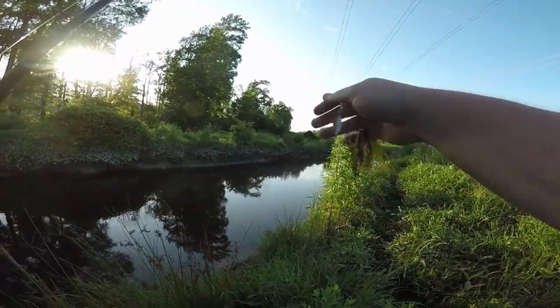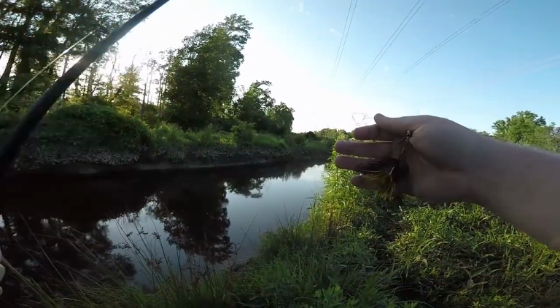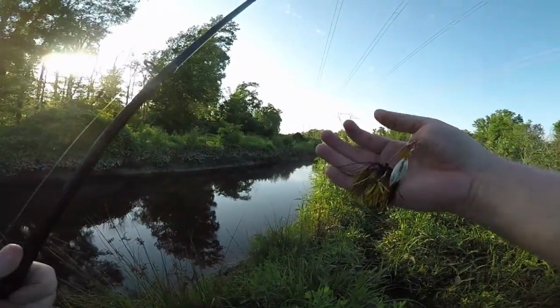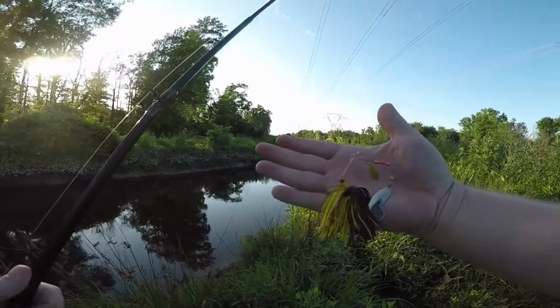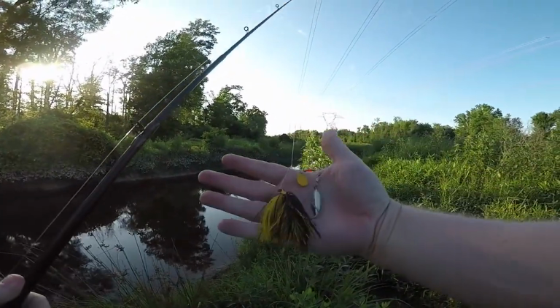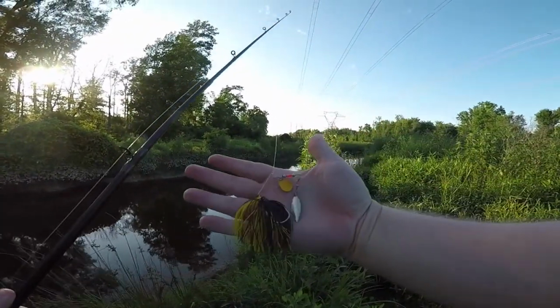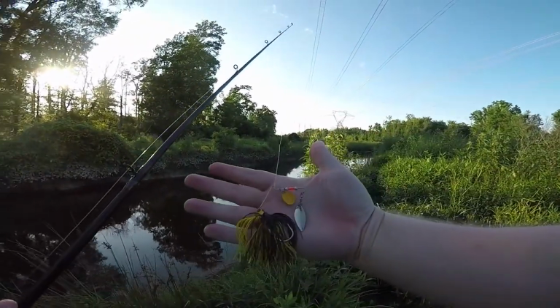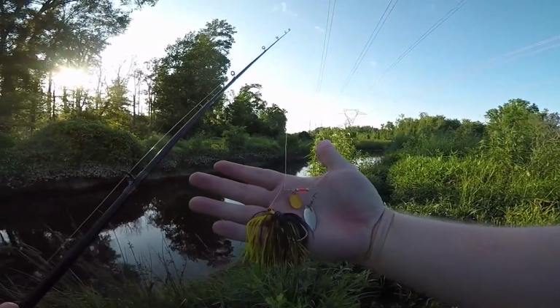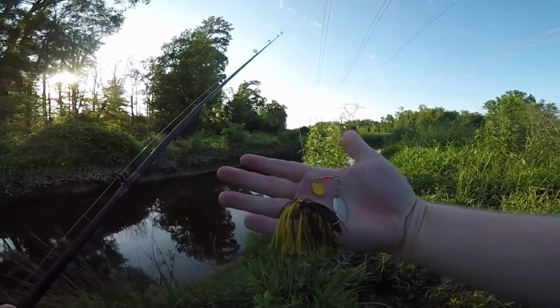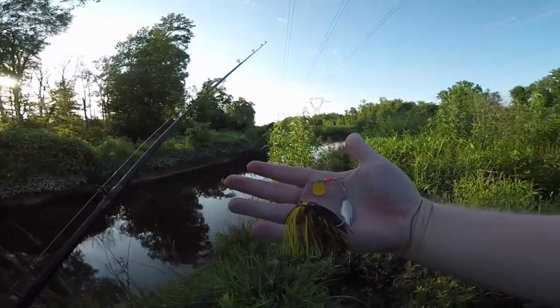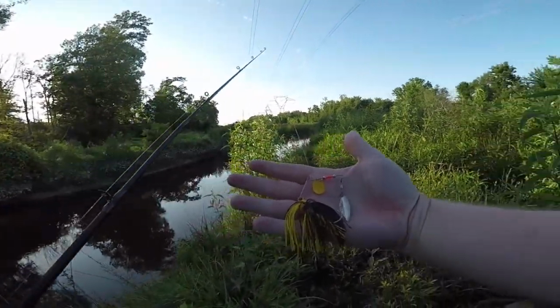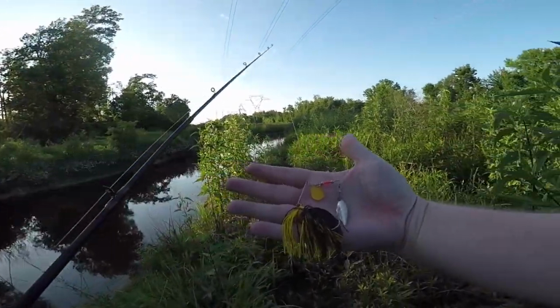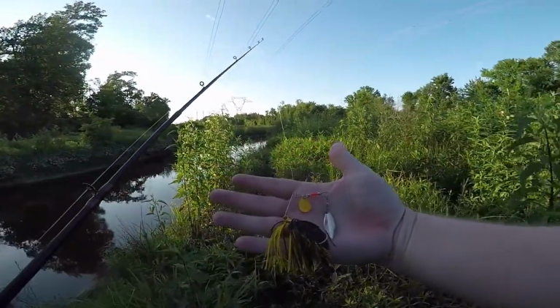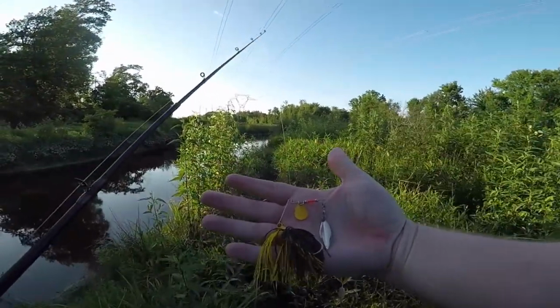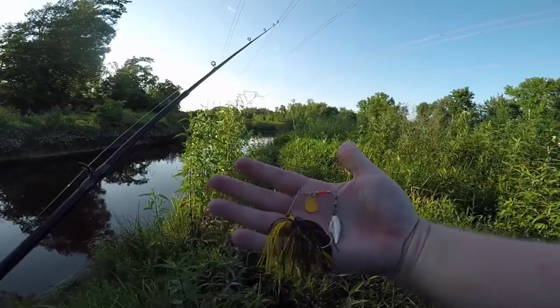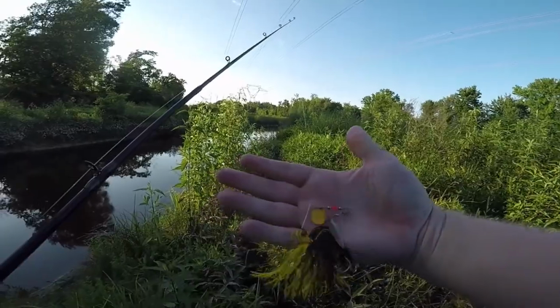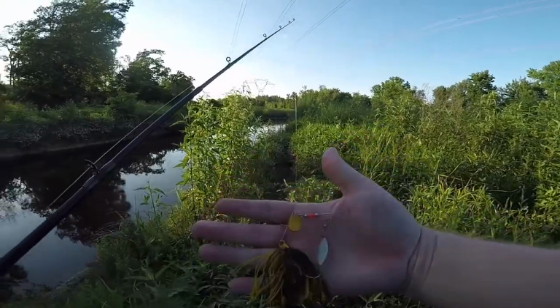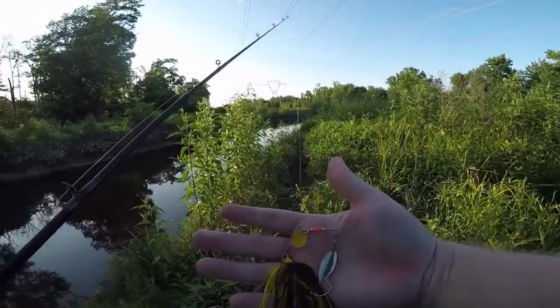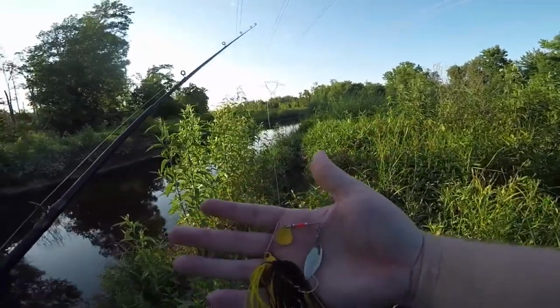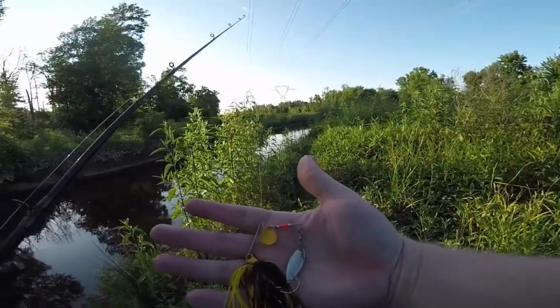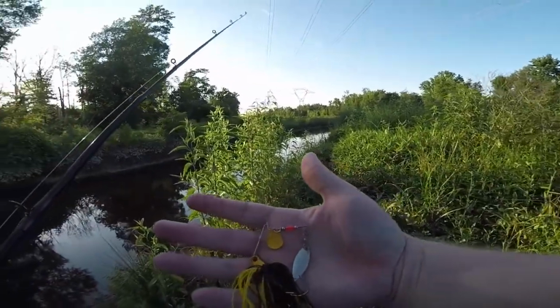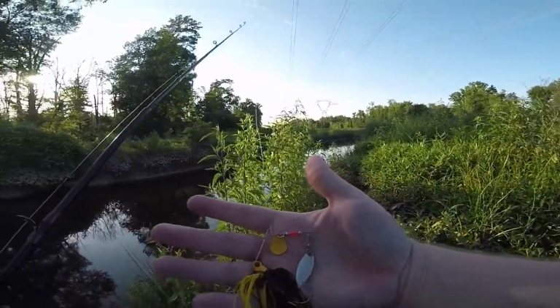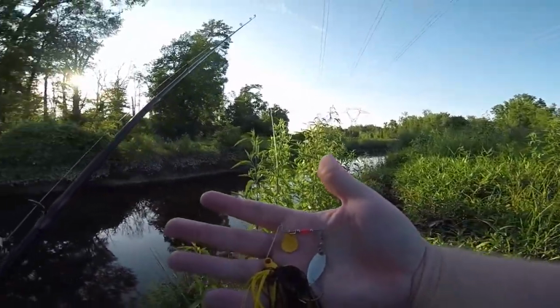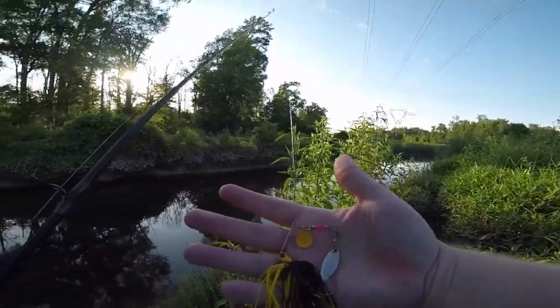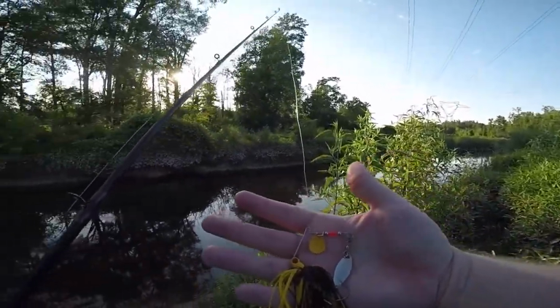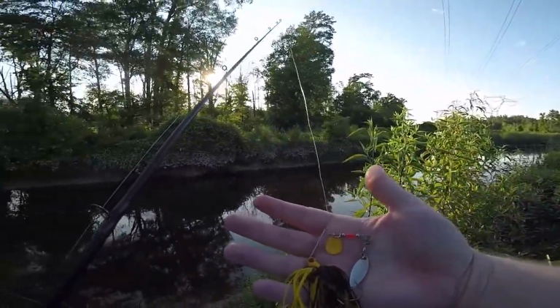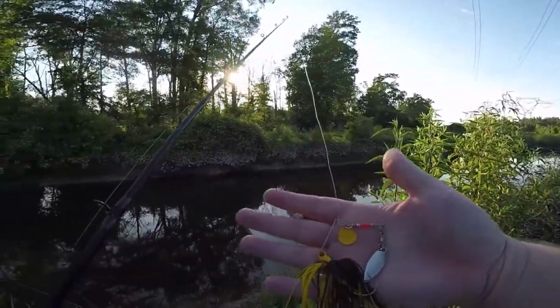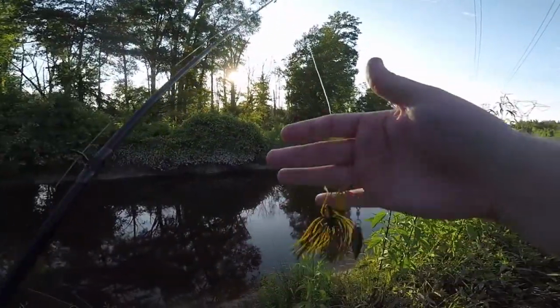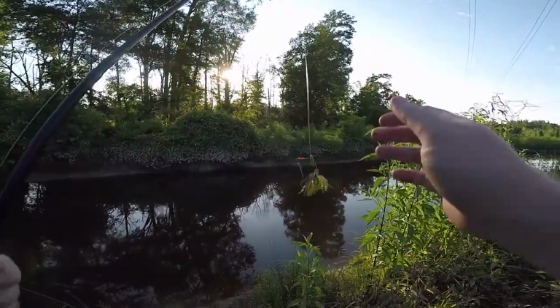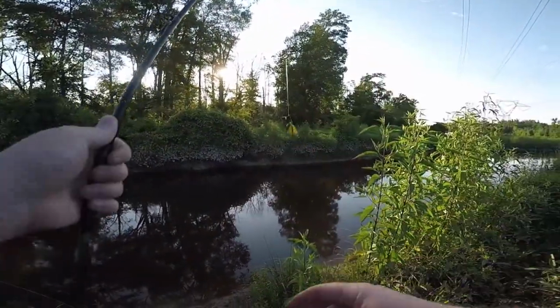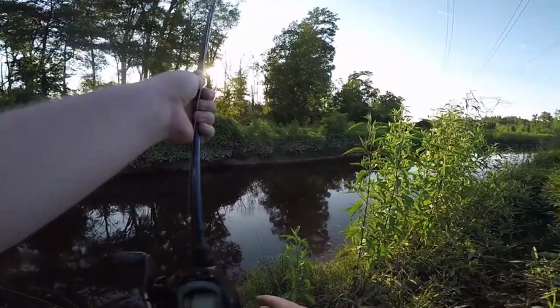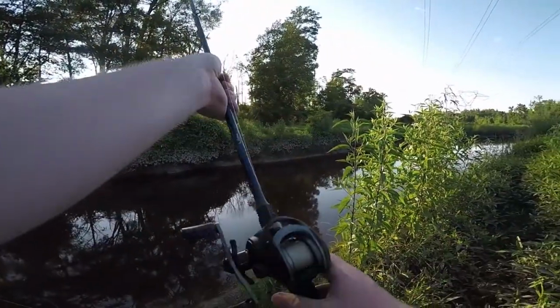Tied on this little spinnerbait — you've probably seen it before. It's worked well for me in the past. Let's see if it gets me anything today.